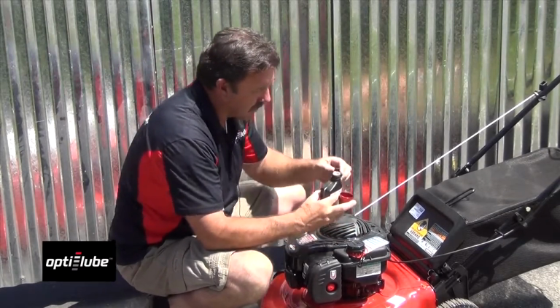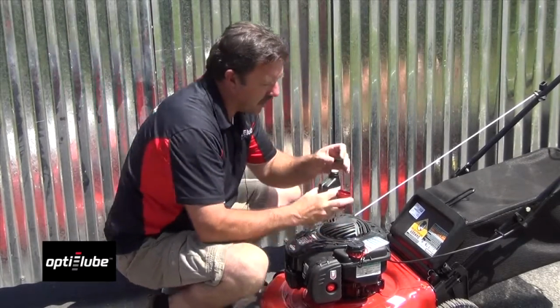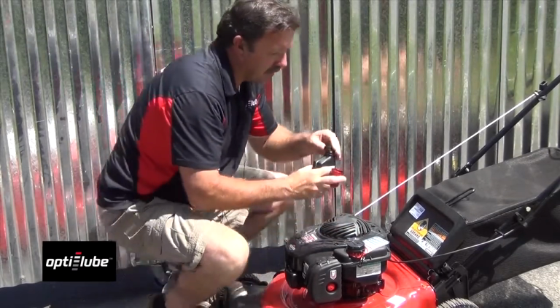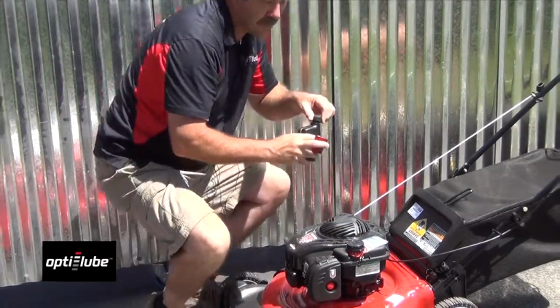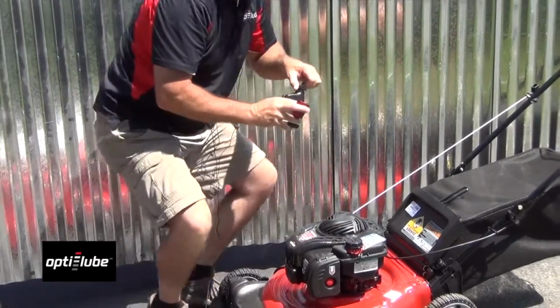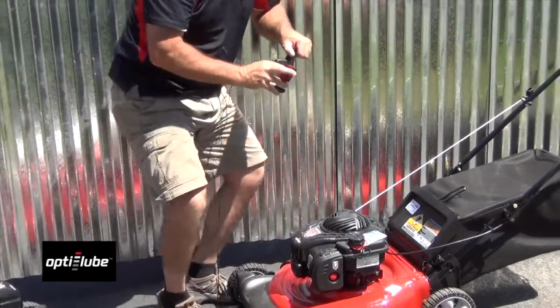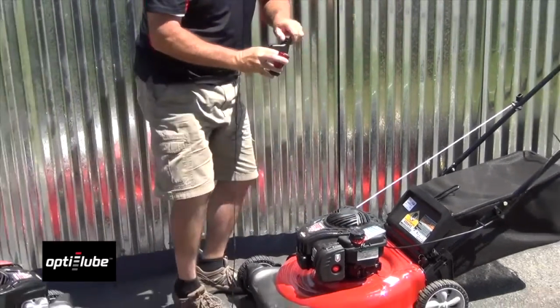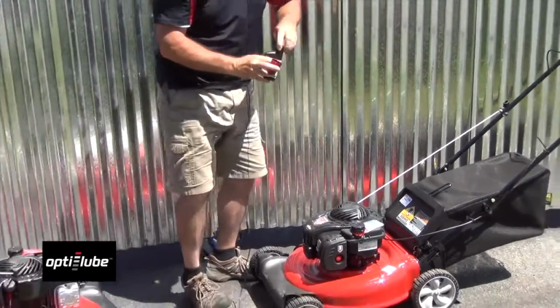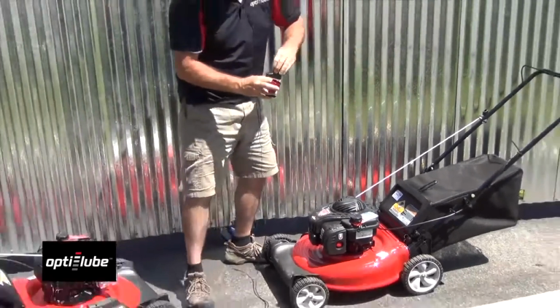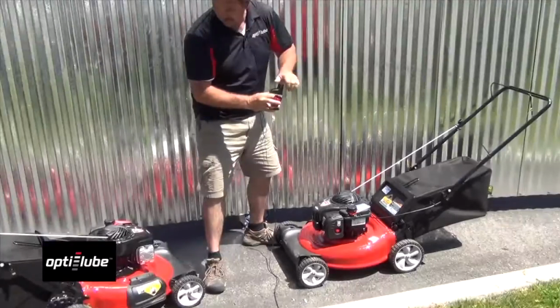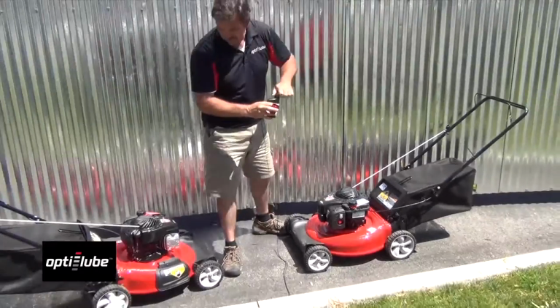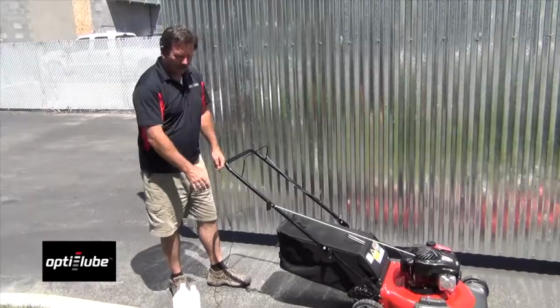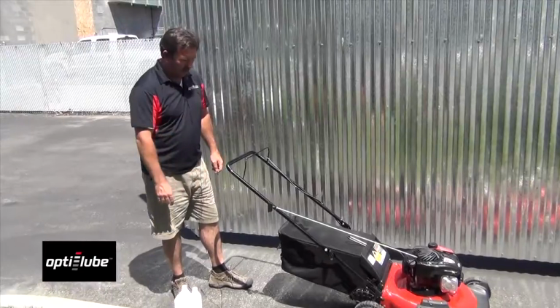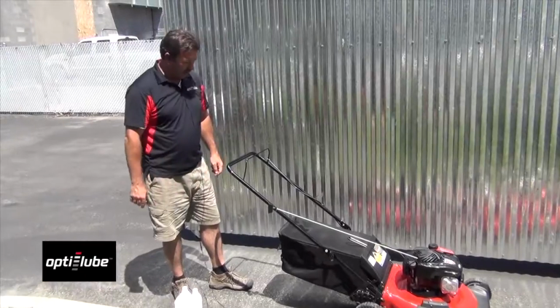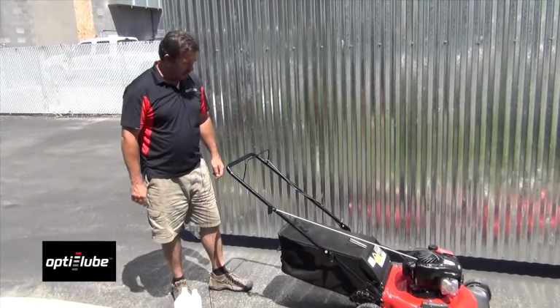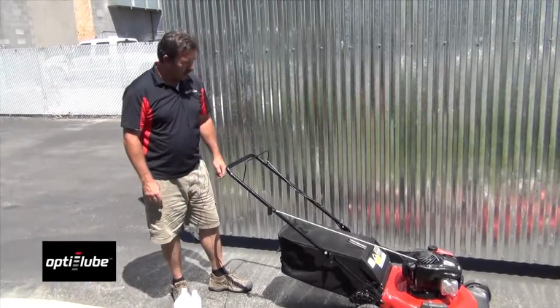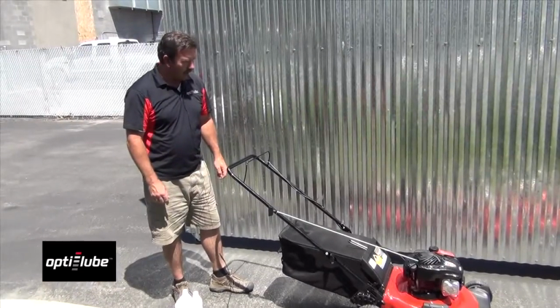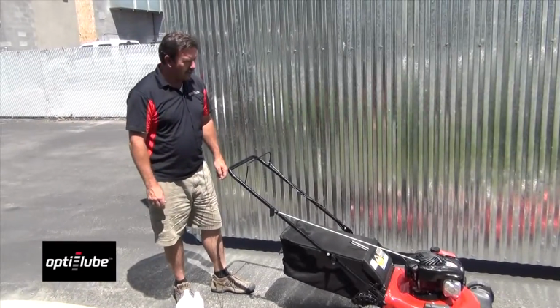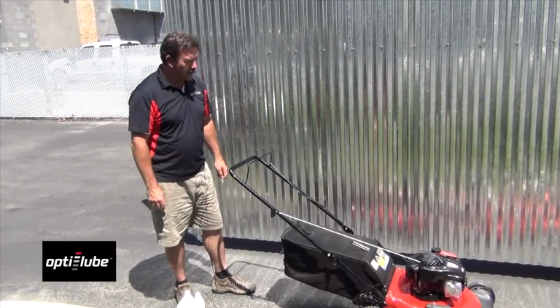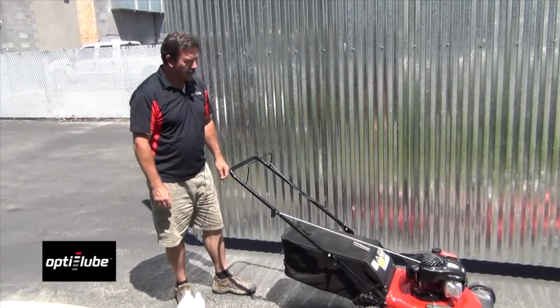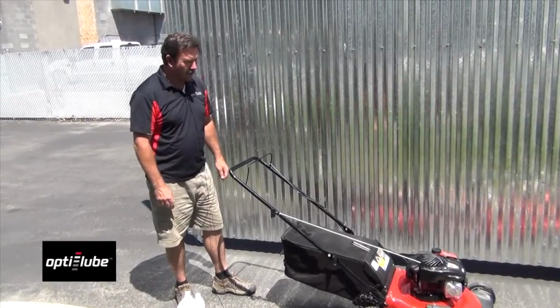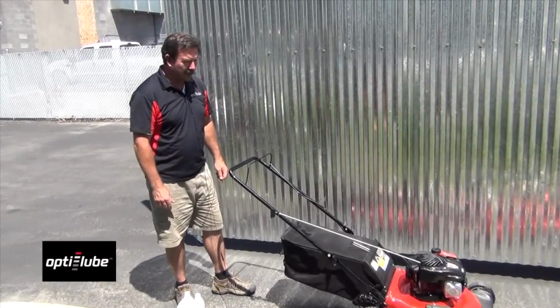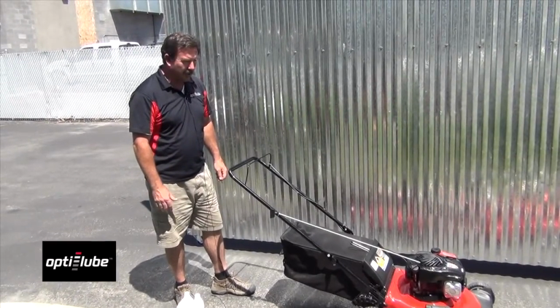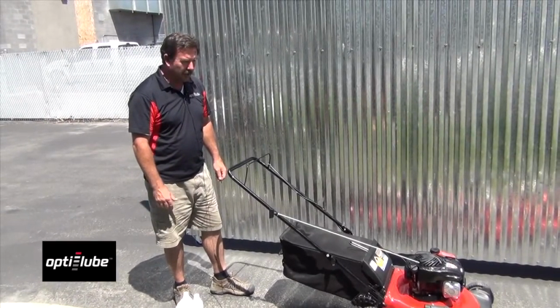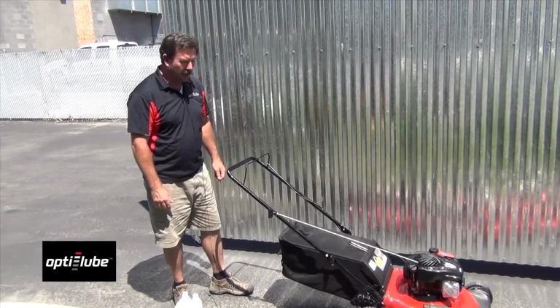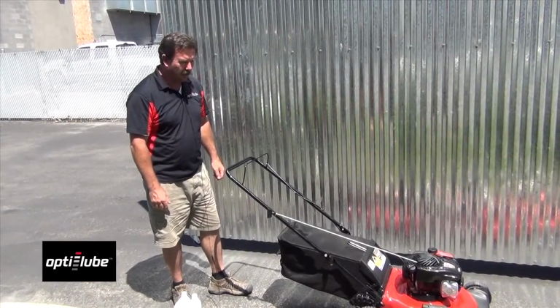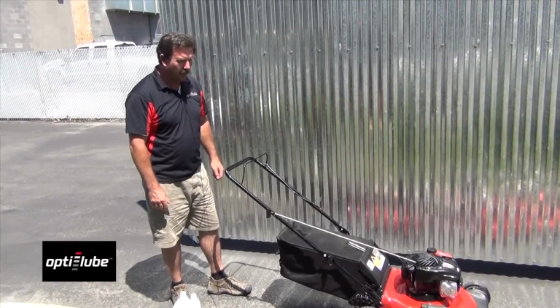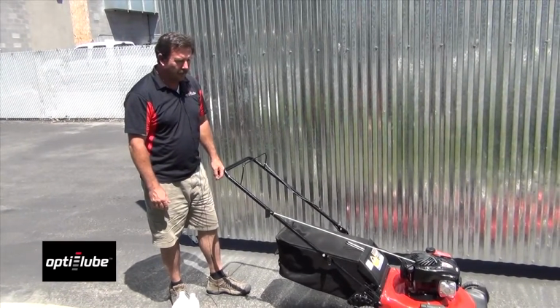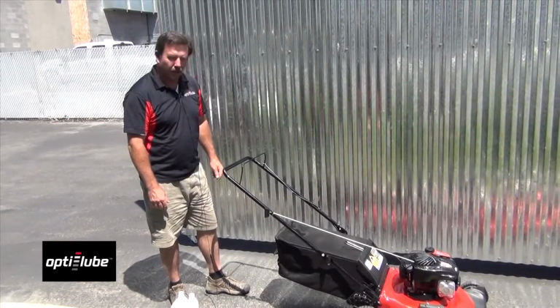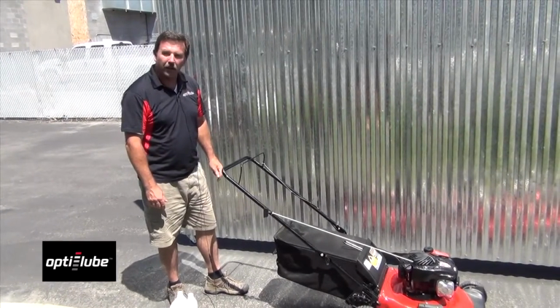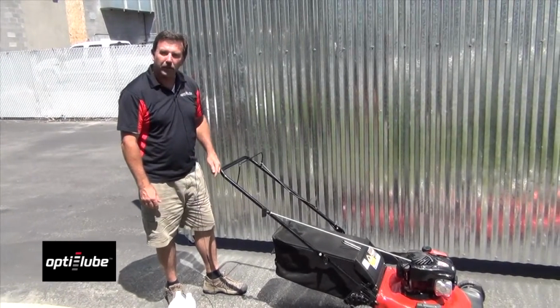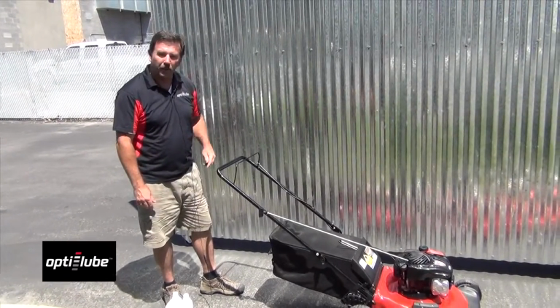Start them up and see what it does. We're going to go ahead and start the two of them at the same time and see how long they run.